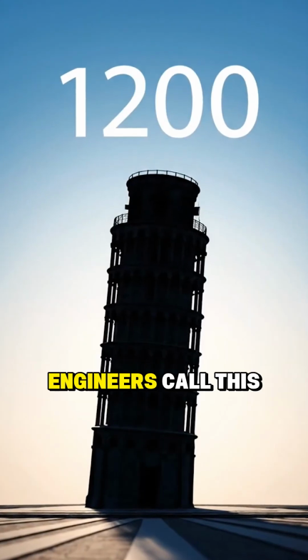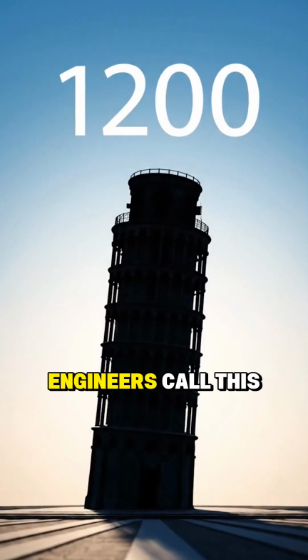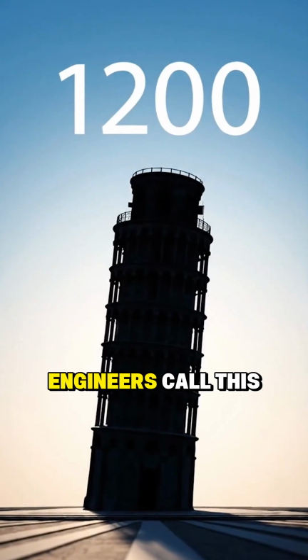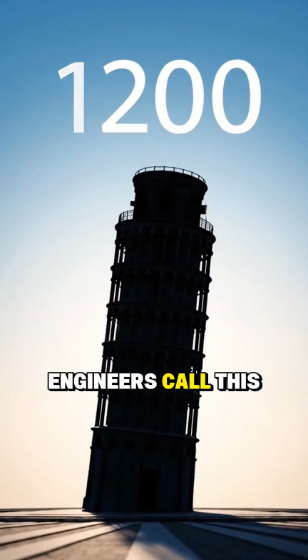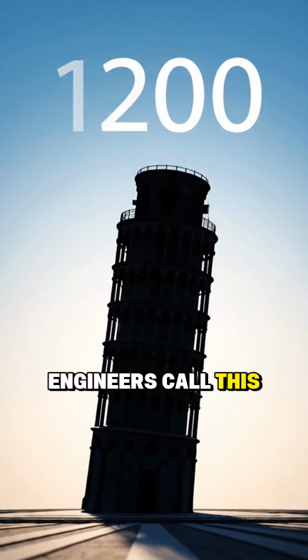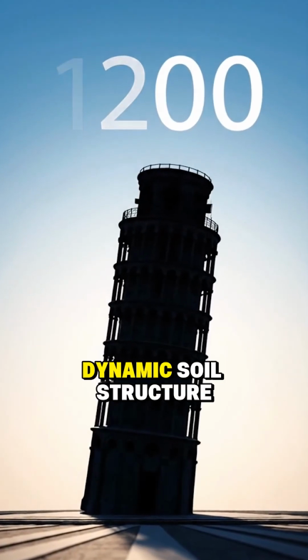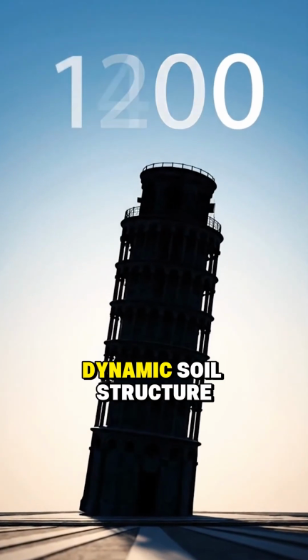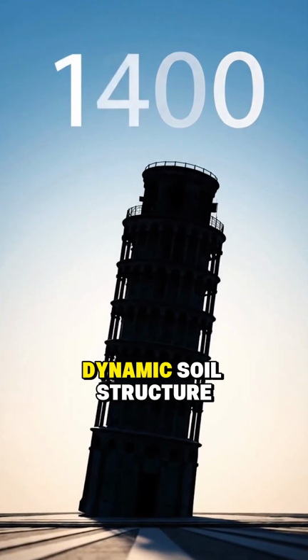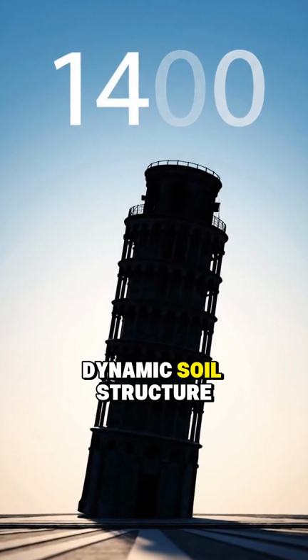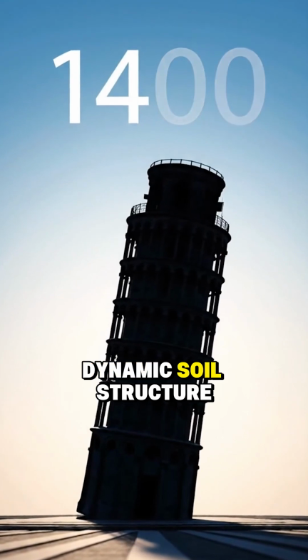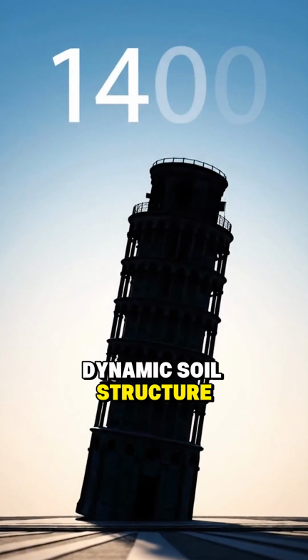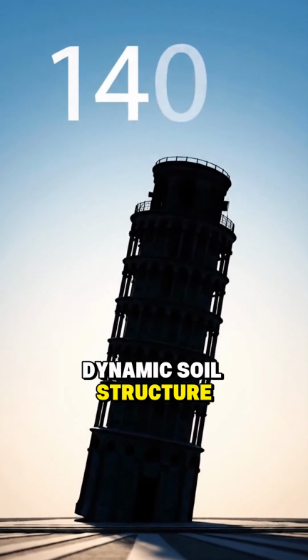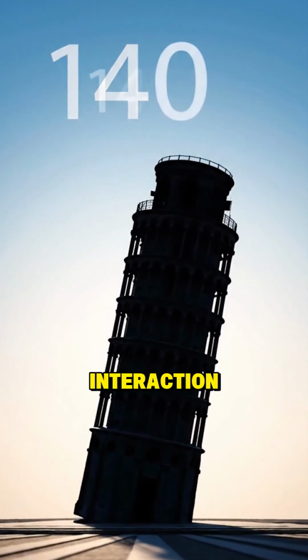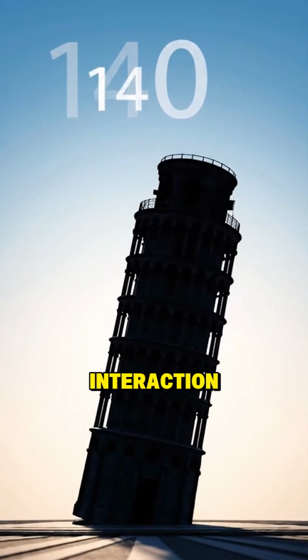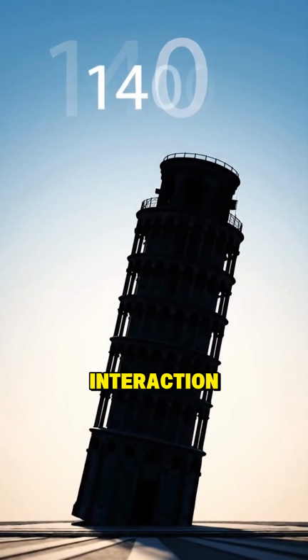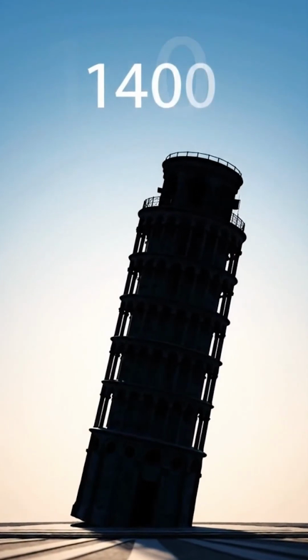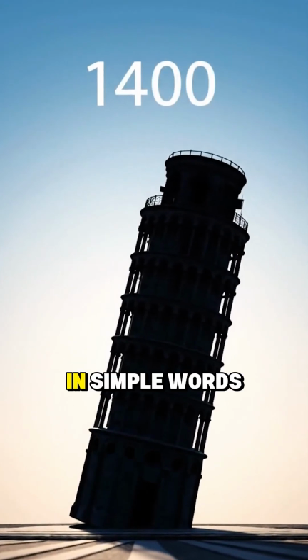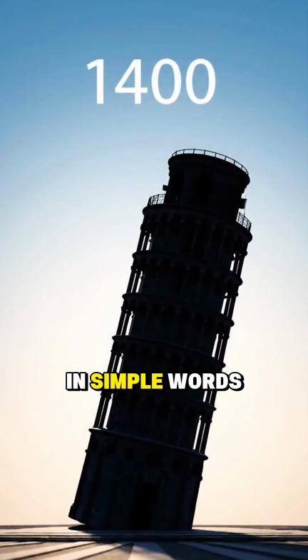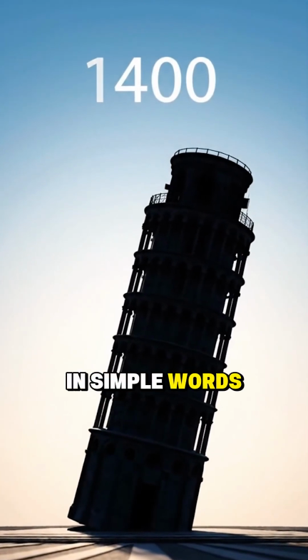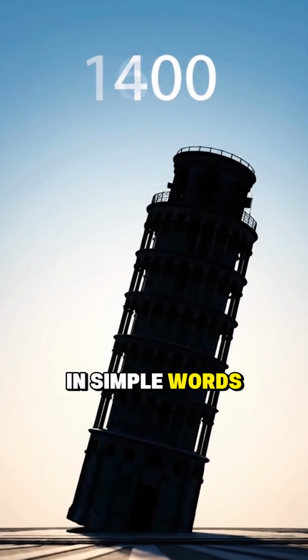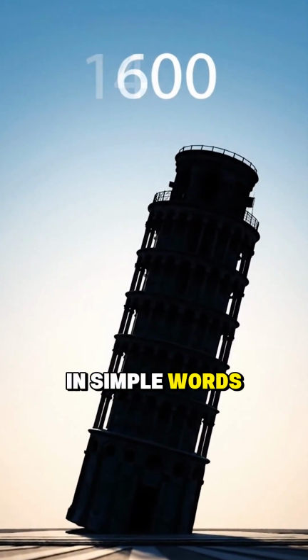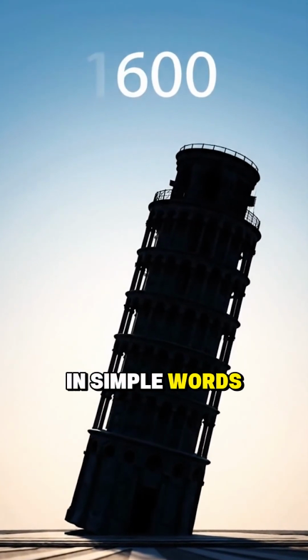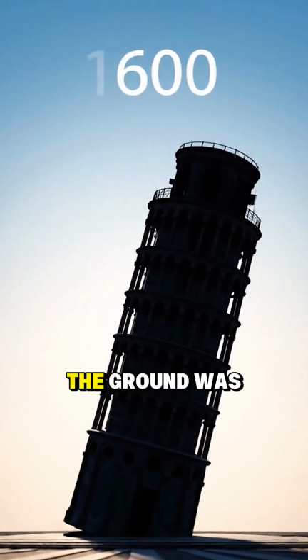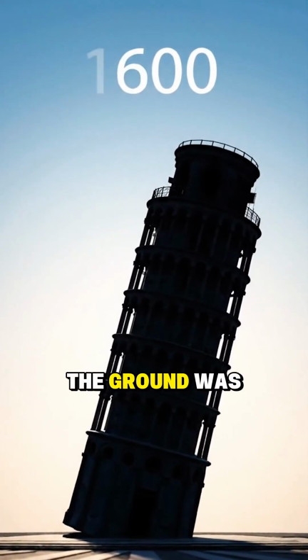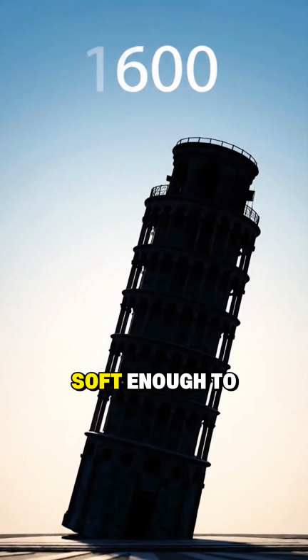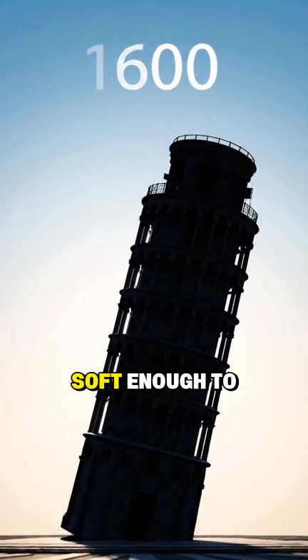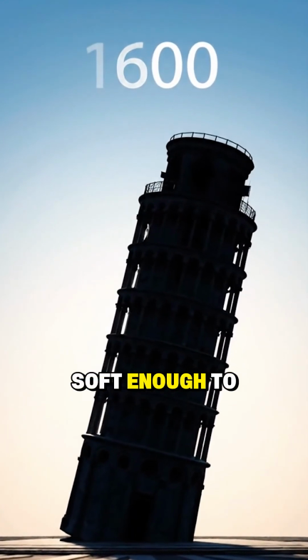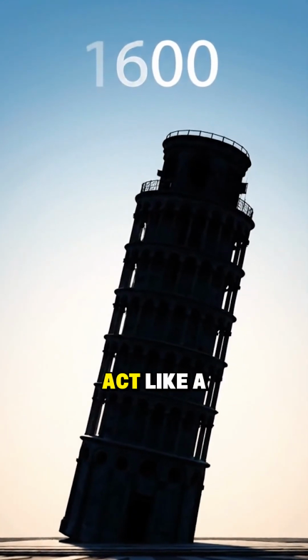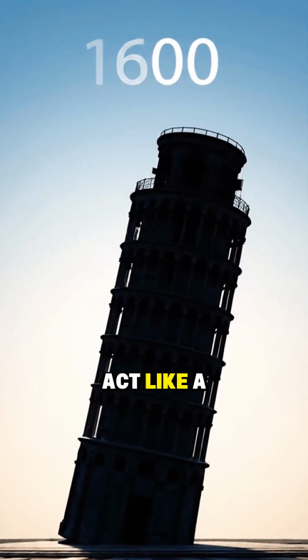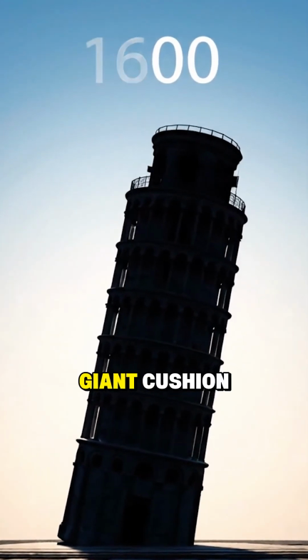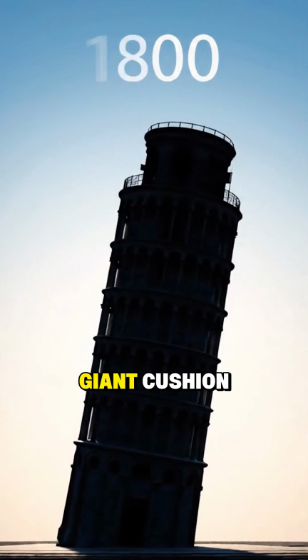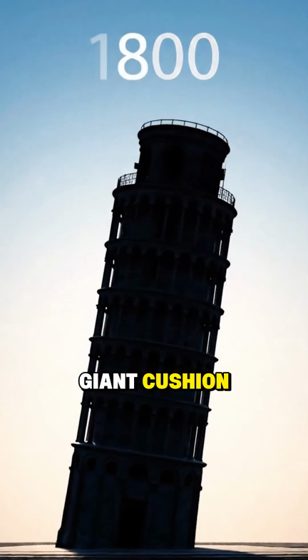Engineers call this dynamic soil structure interaction. In simple words, the ground was soft enough to act like a giant cushion.